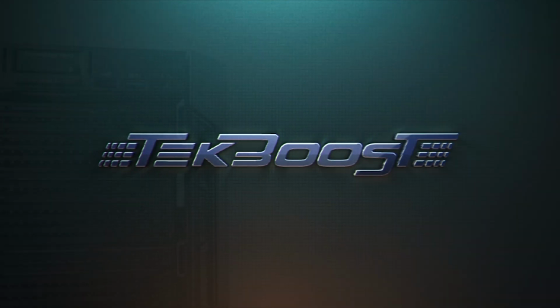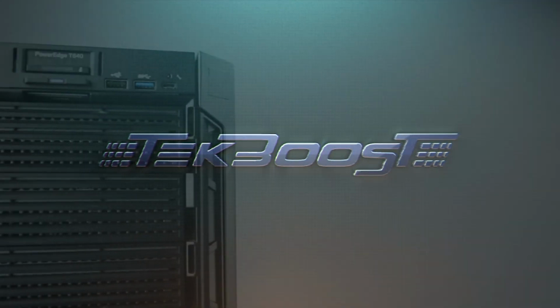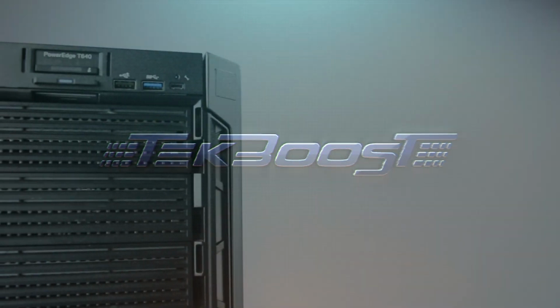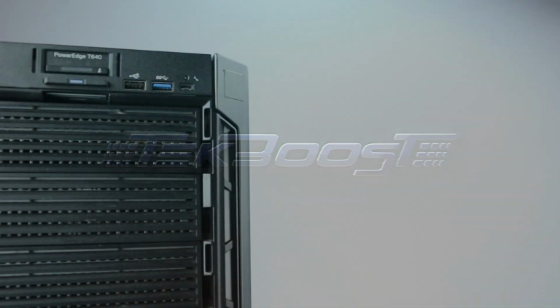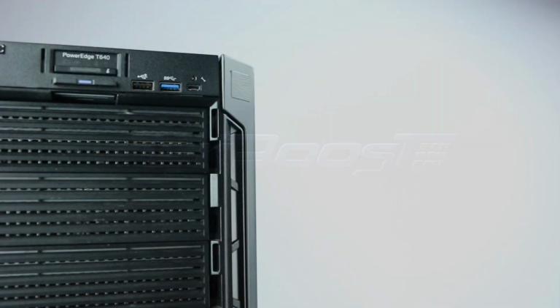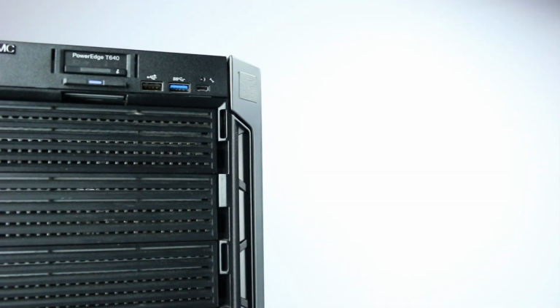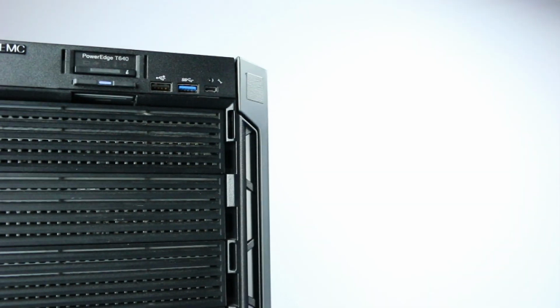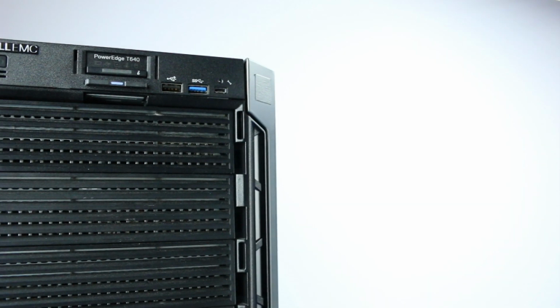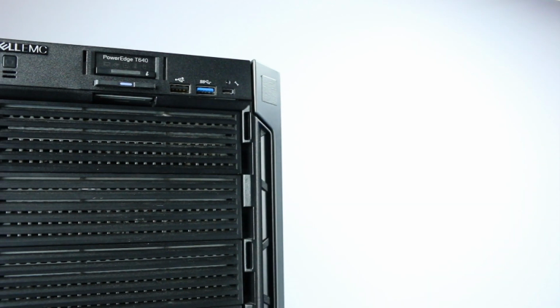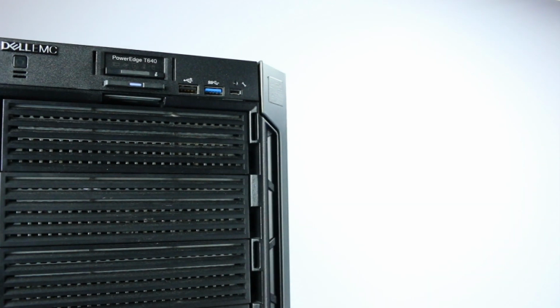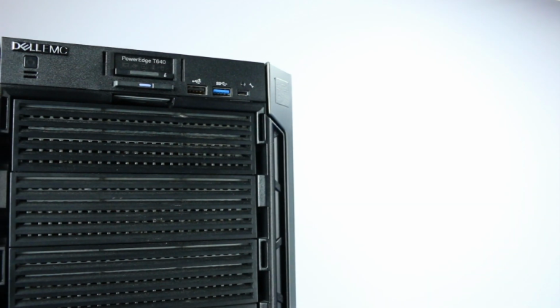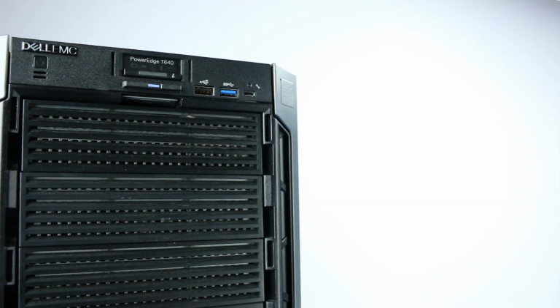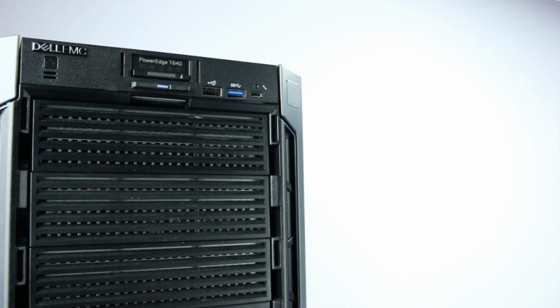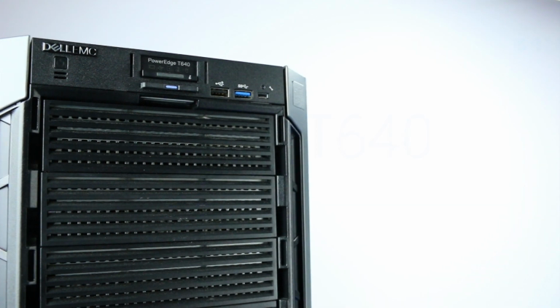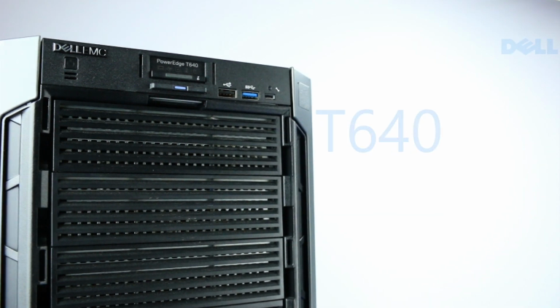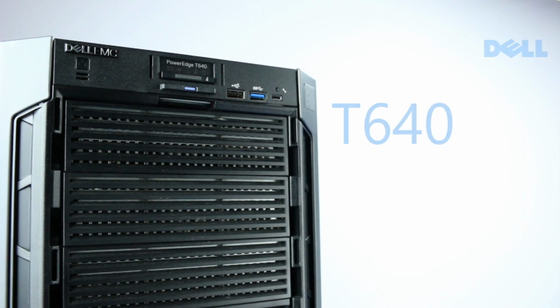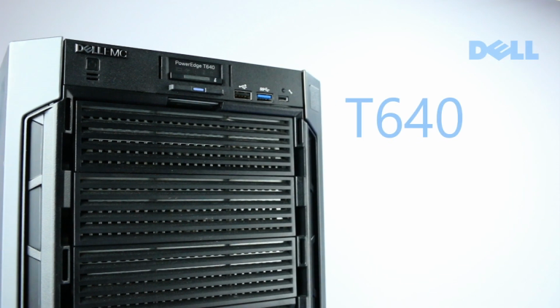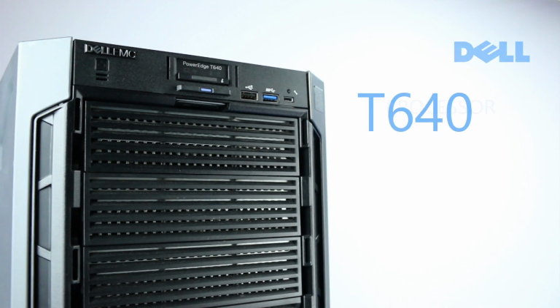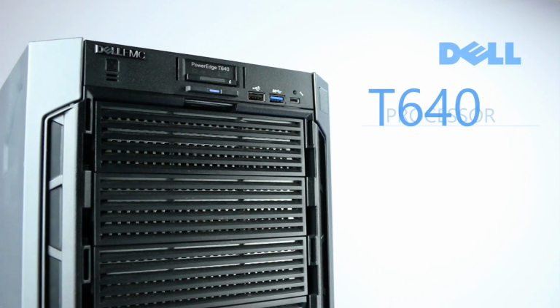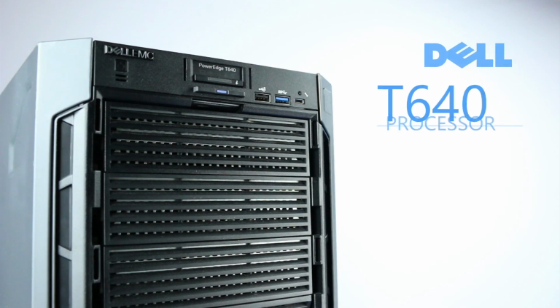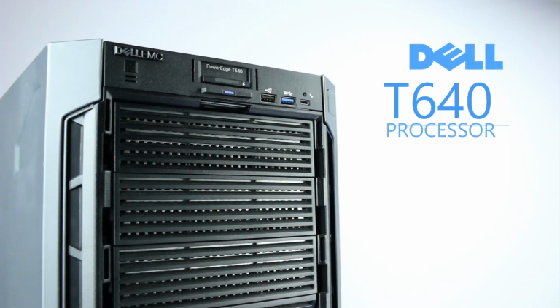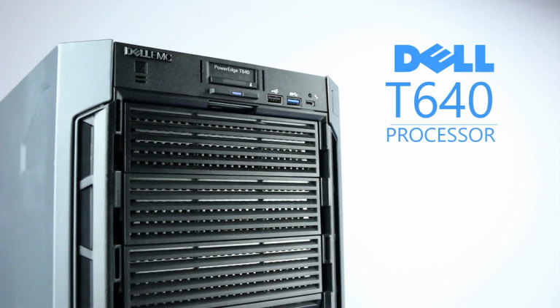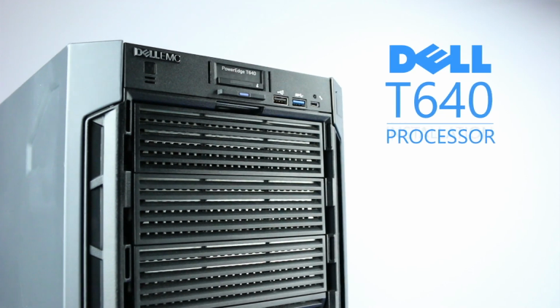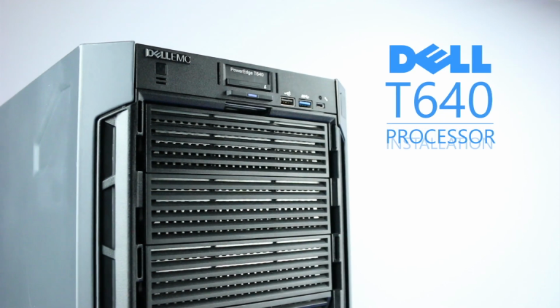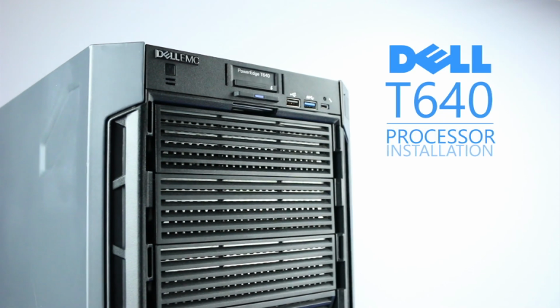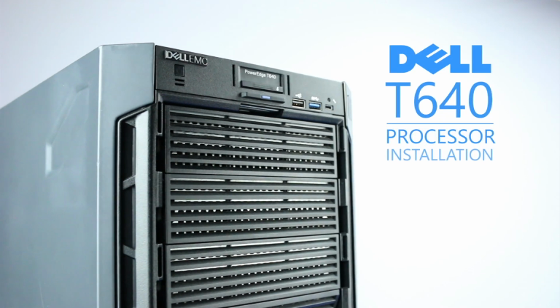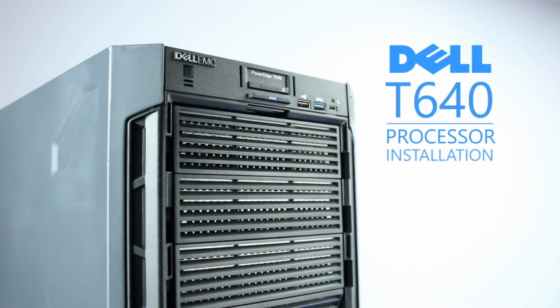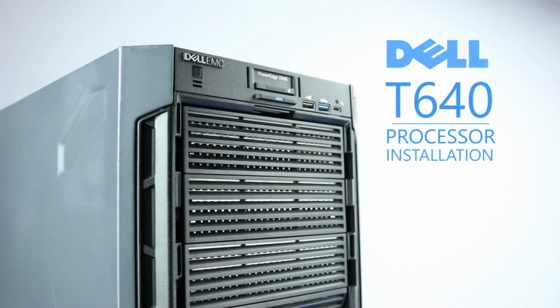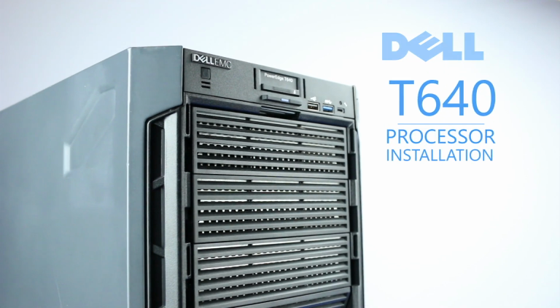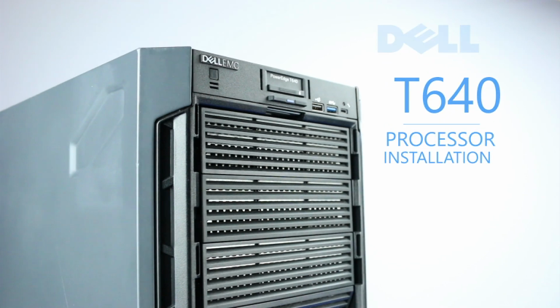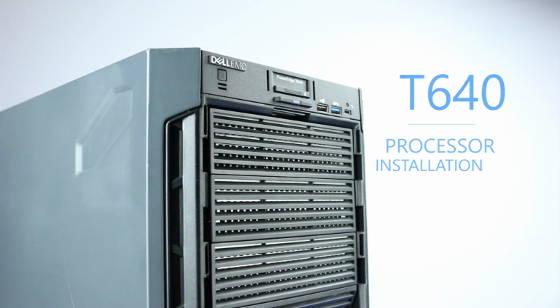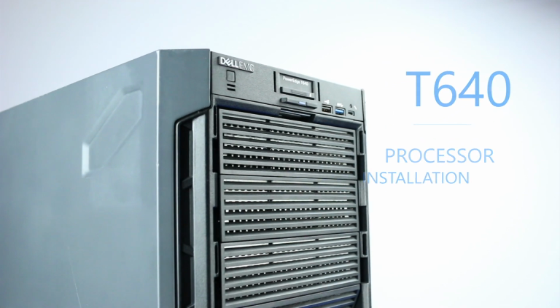Hello and welcome to TechBoost. Today, I'm going to show you how to install a processor into a Dell PowerEdge T640 server.